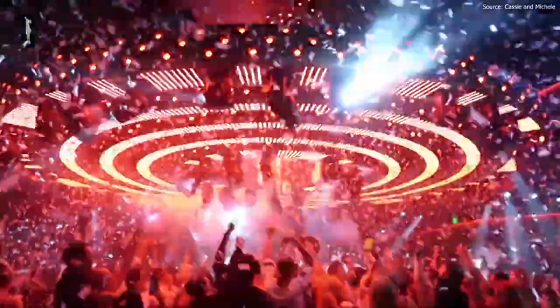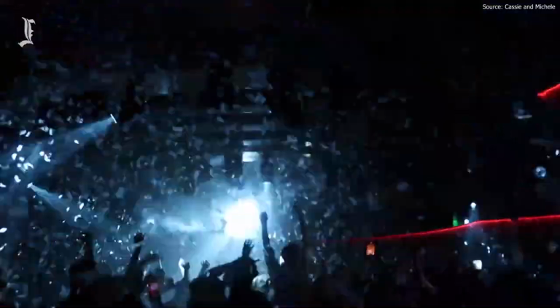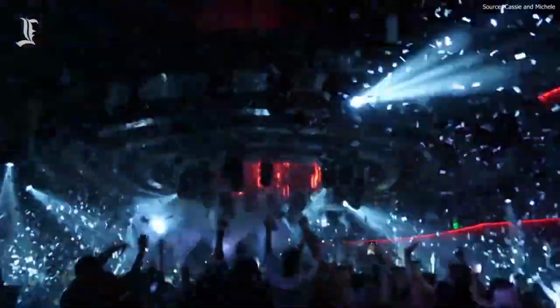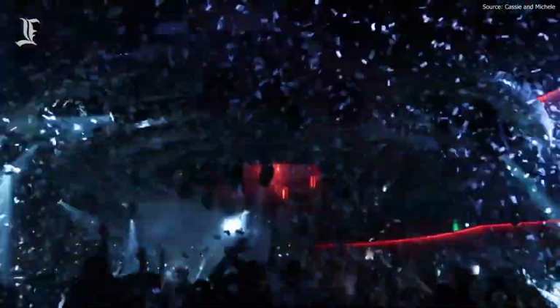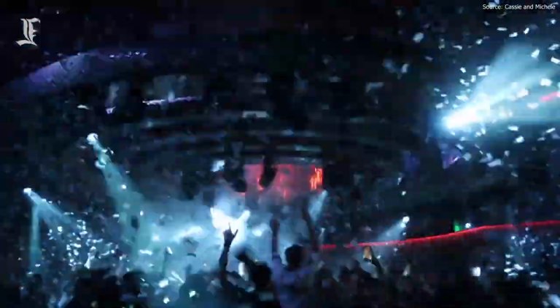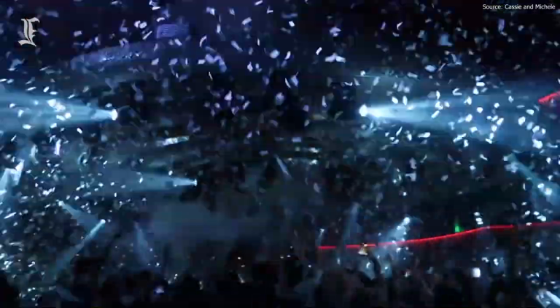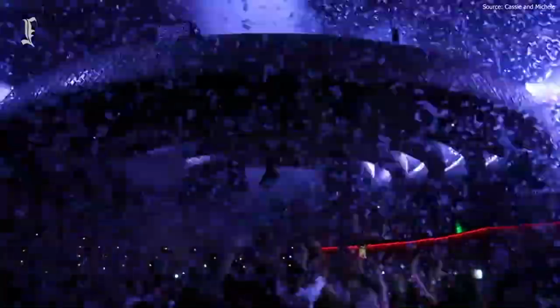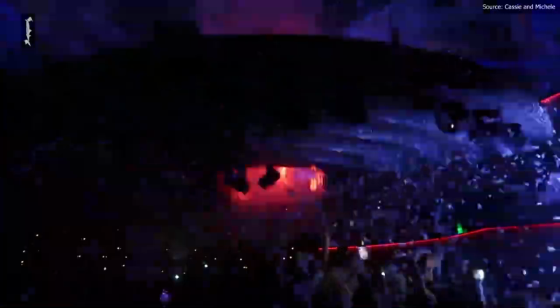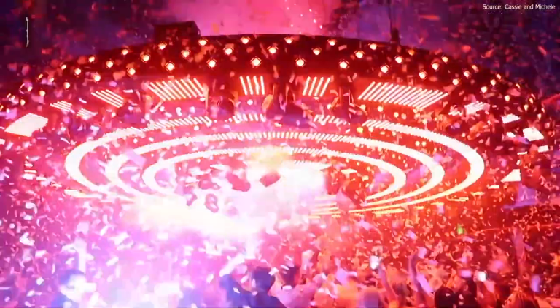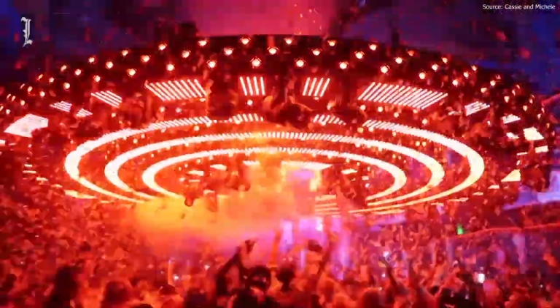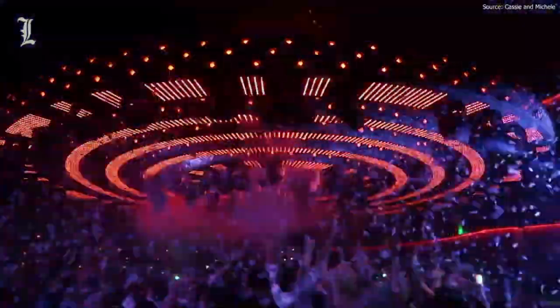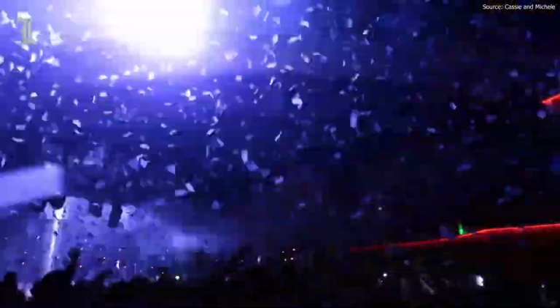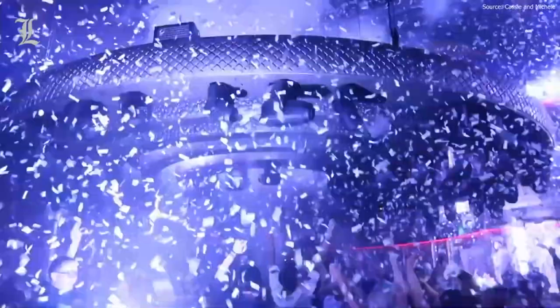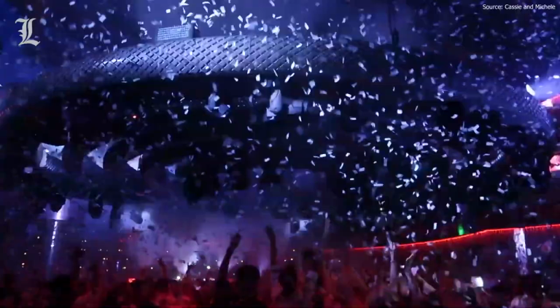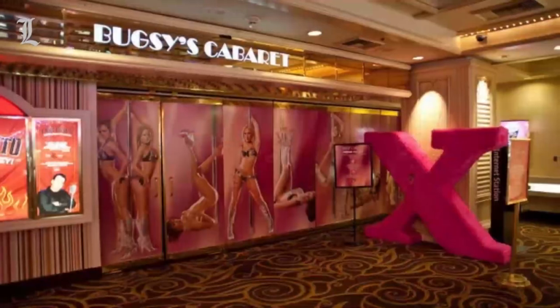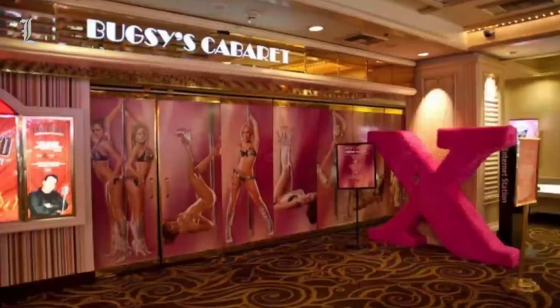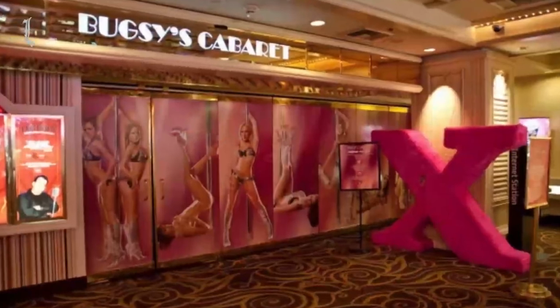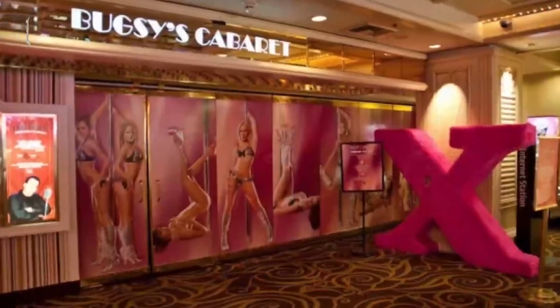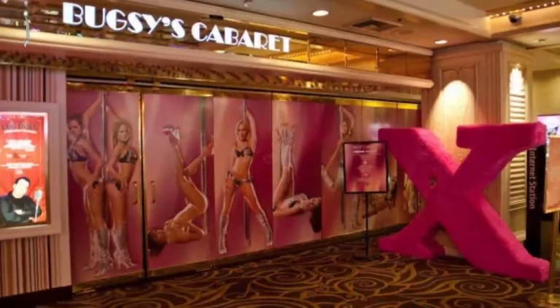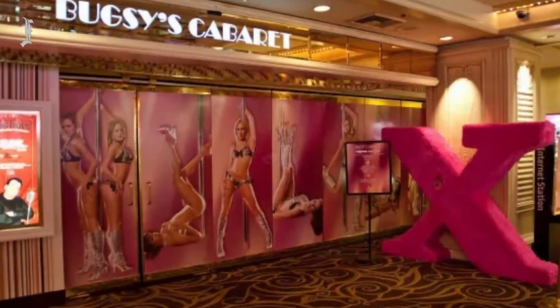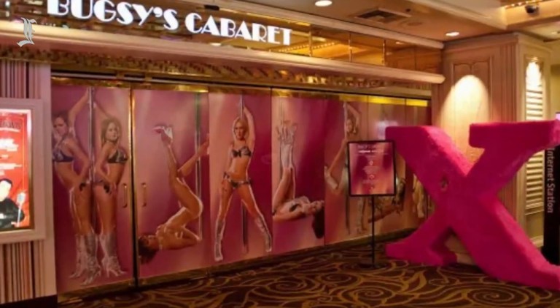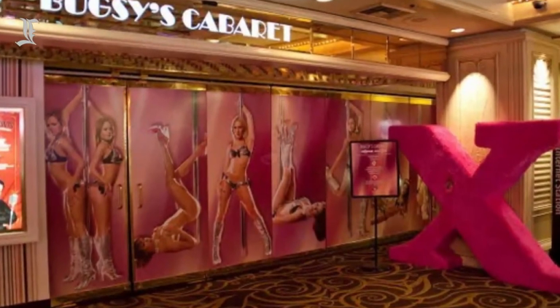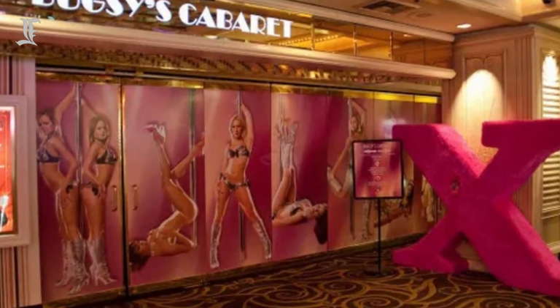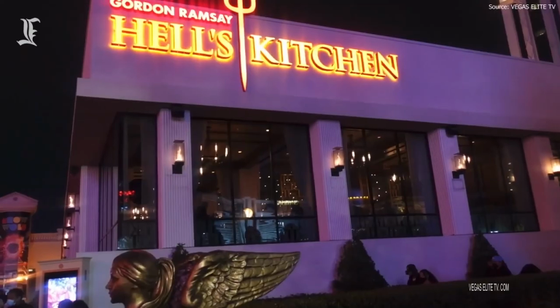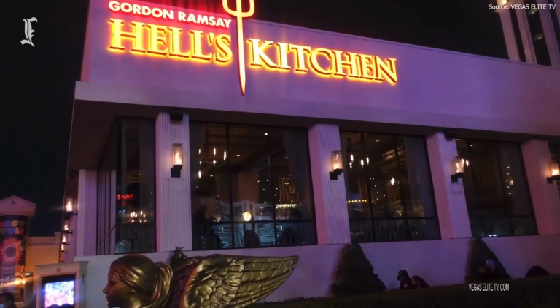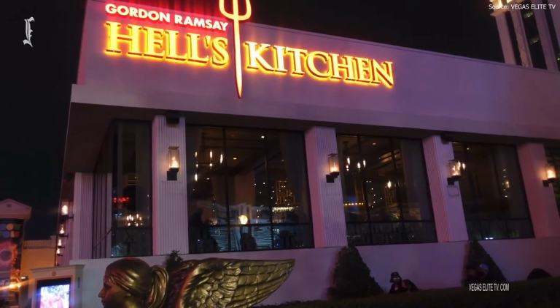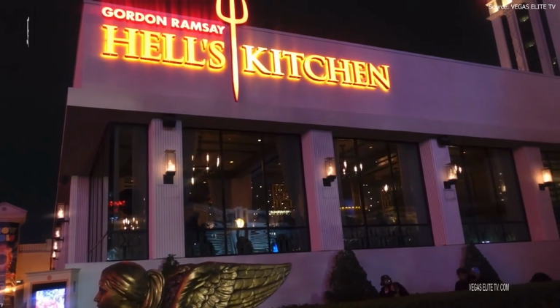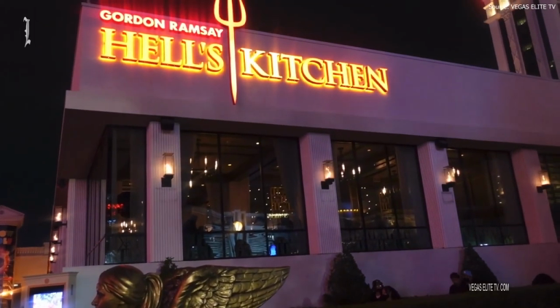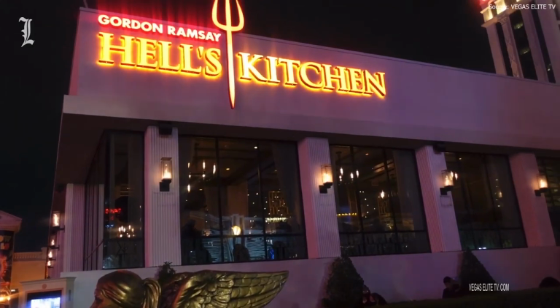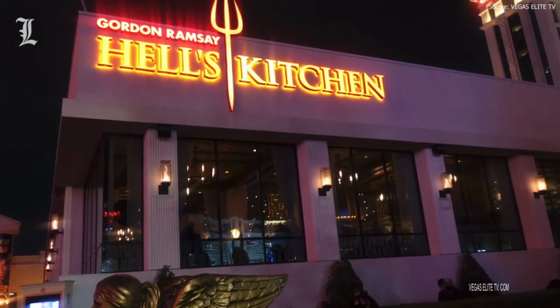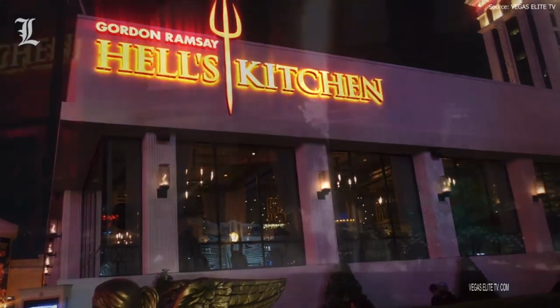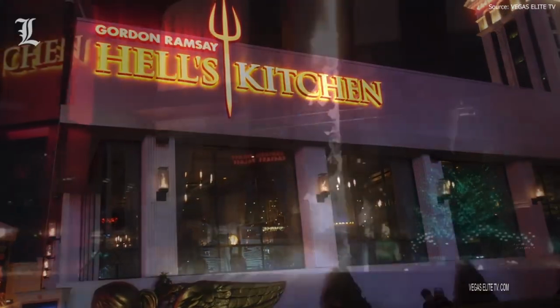At the end of your road, you'll find Omnia Nightclub, Bugsy's Cabaret Show, and Gordon Ramsay's Hell's Kitchen.